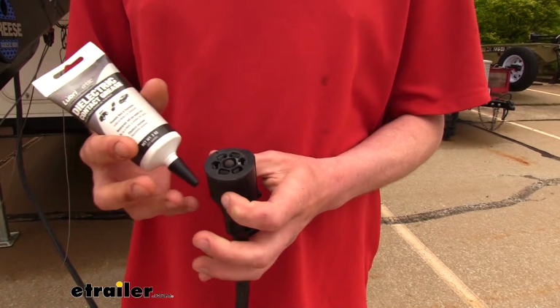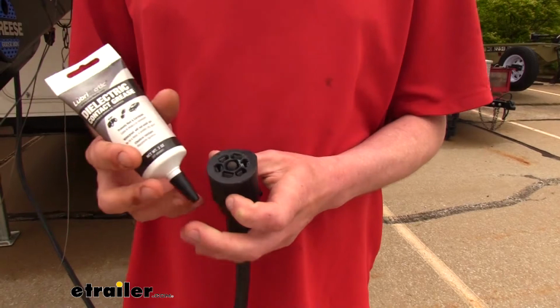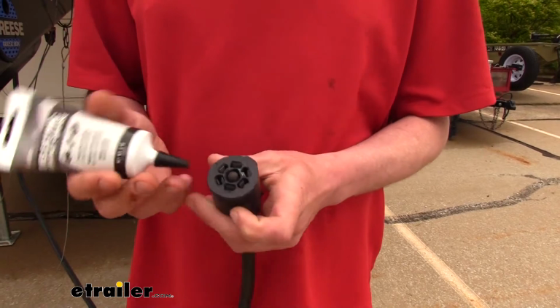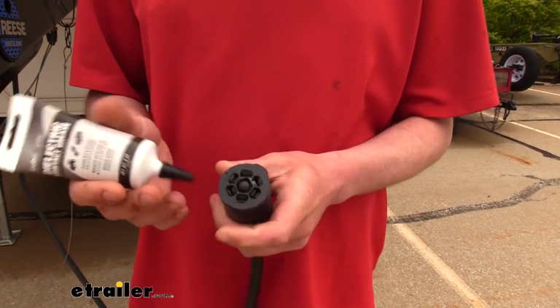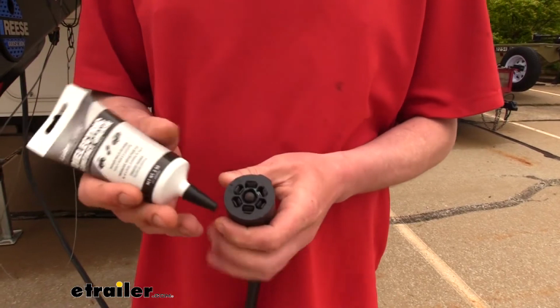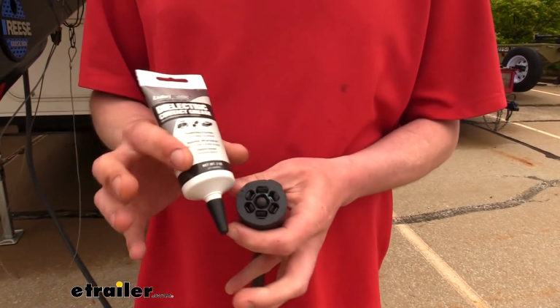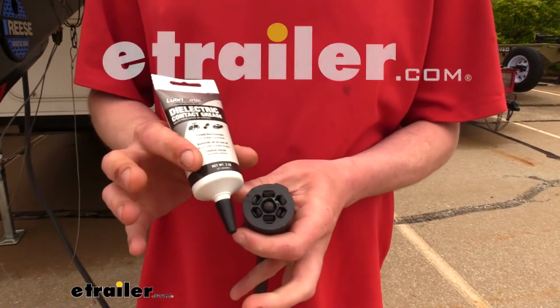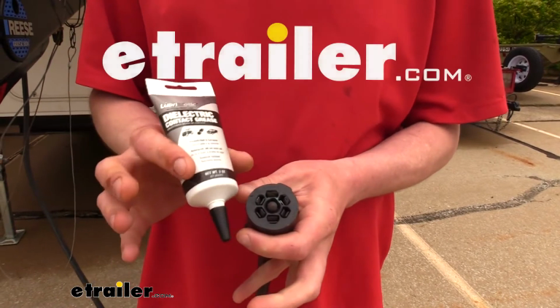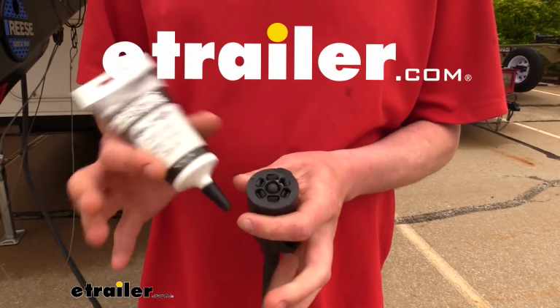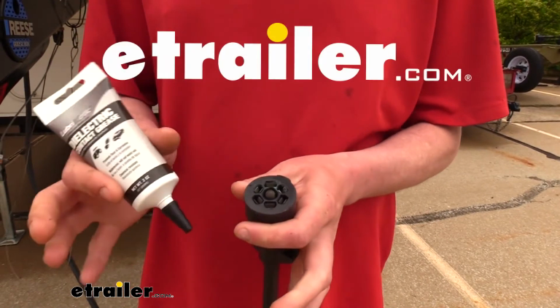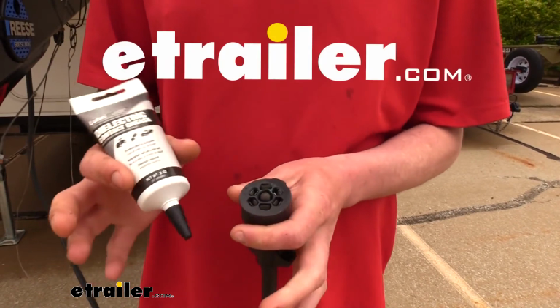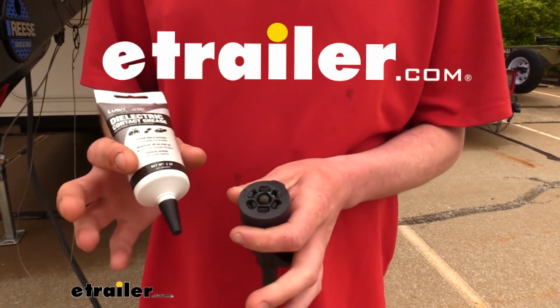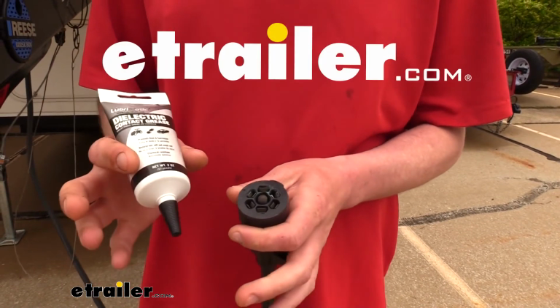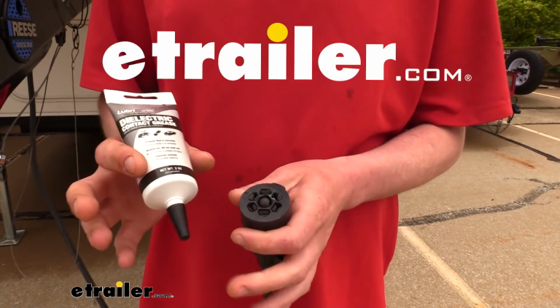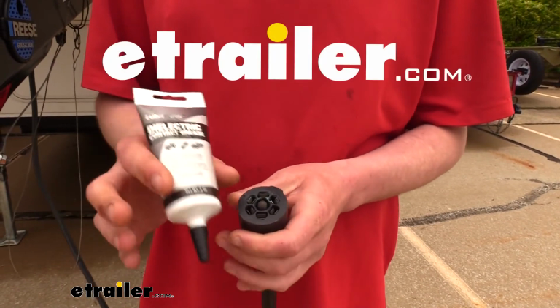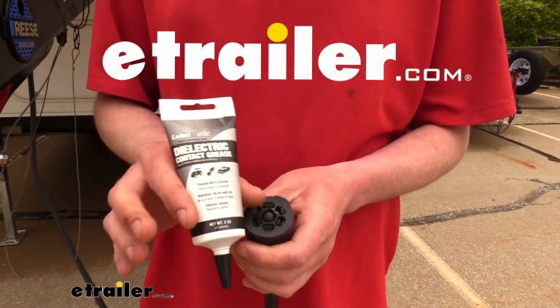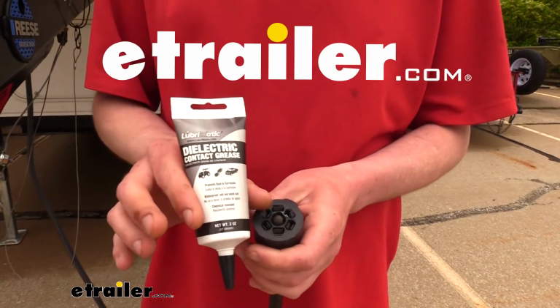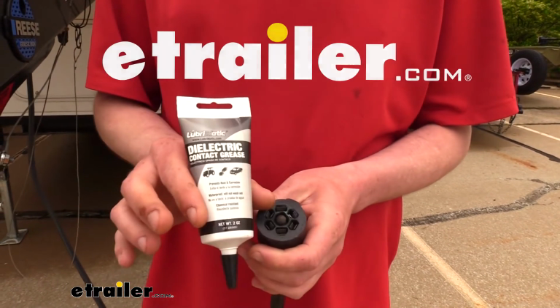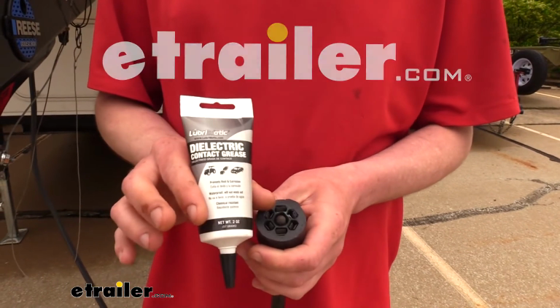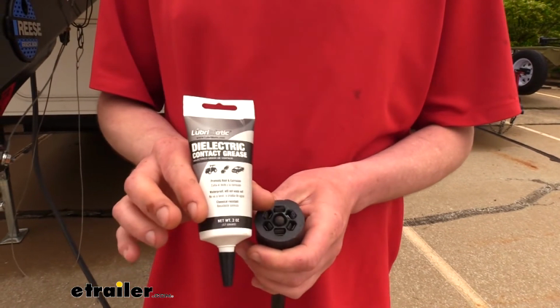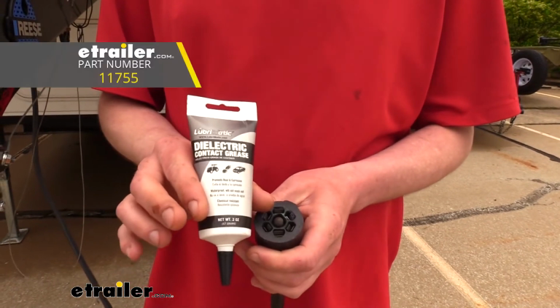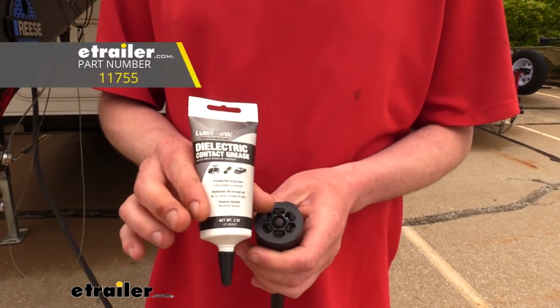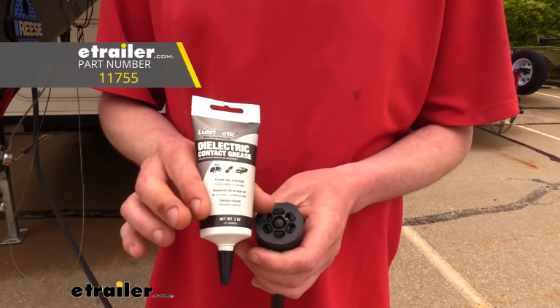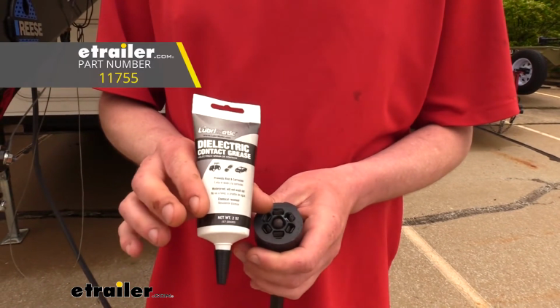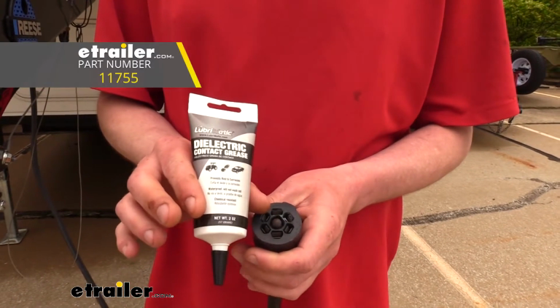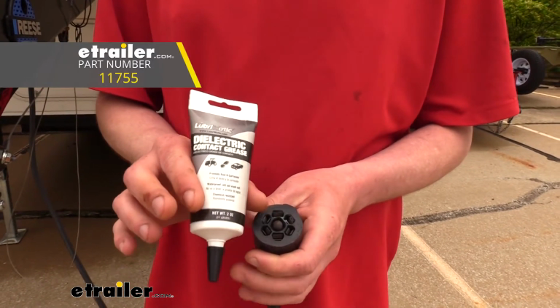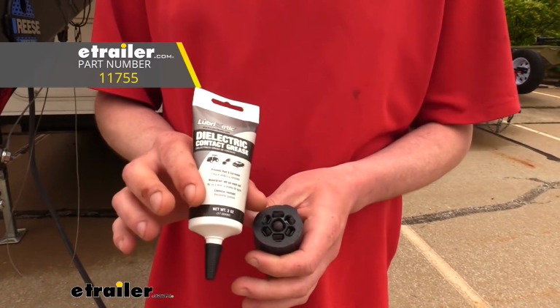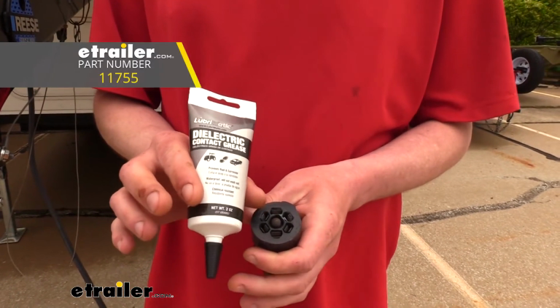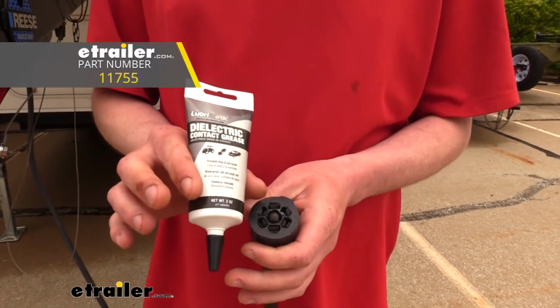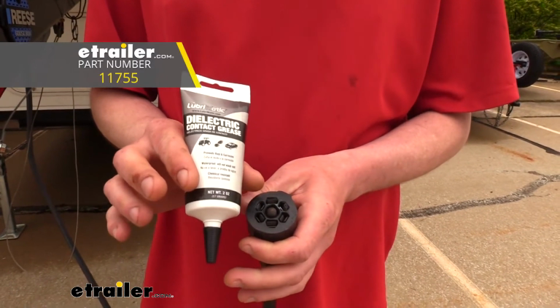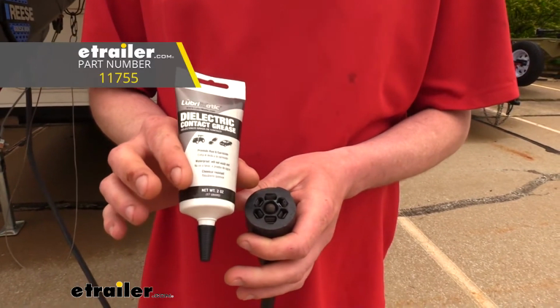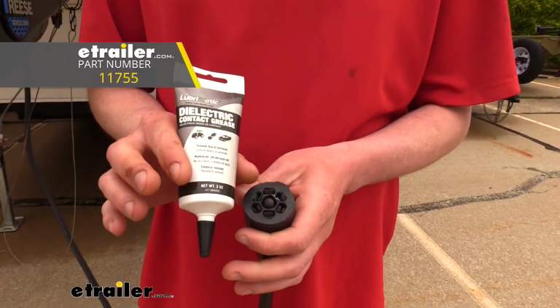Hi there, maintenance-oriented haulers. Today we're going to be taking a look at Lubromatic's dielectric contact grease.